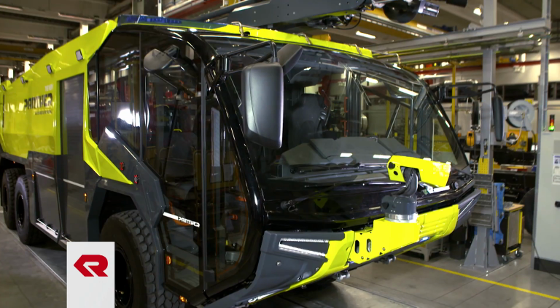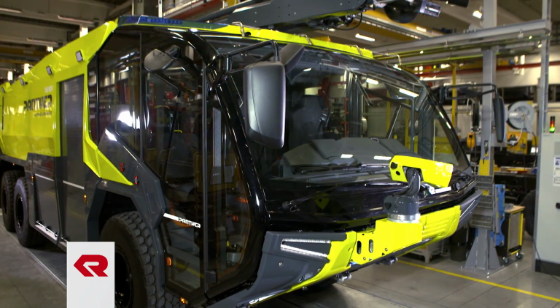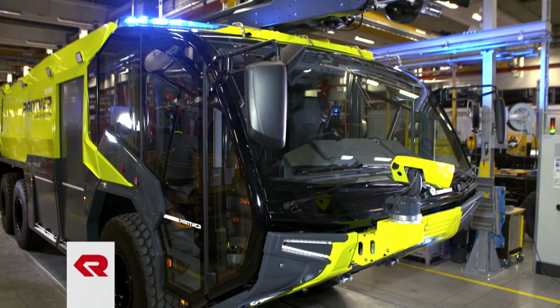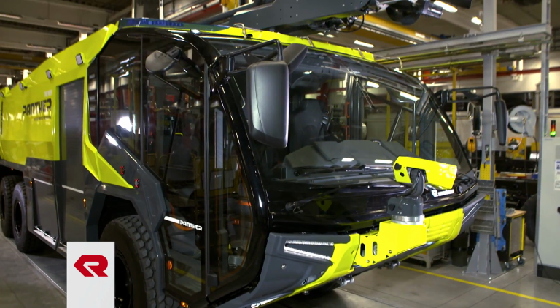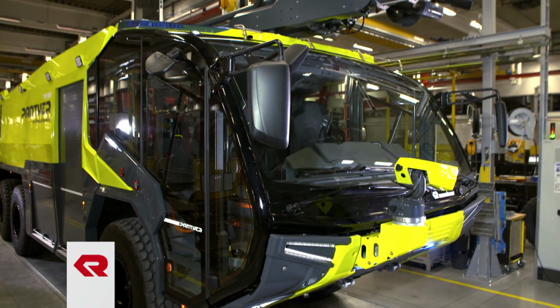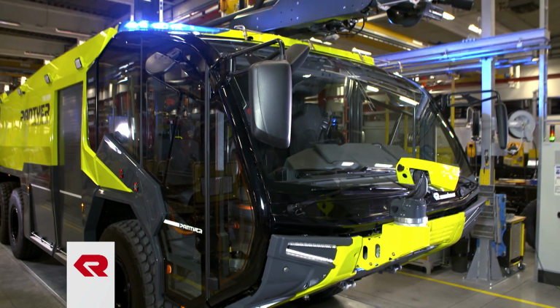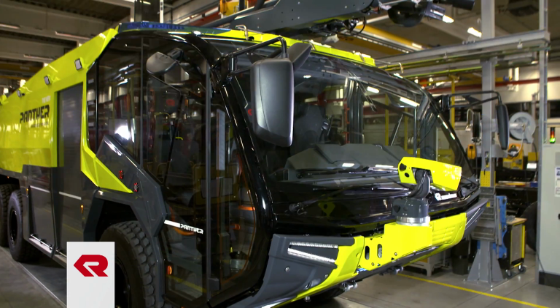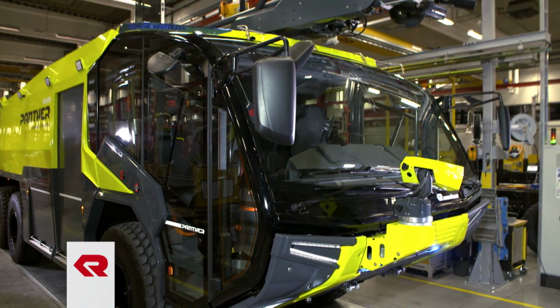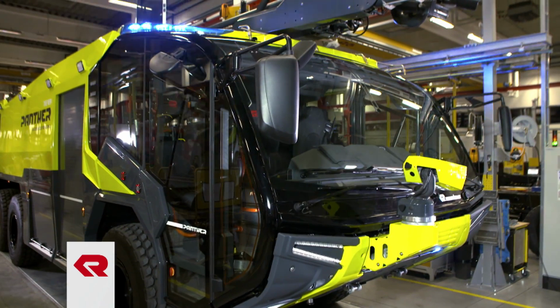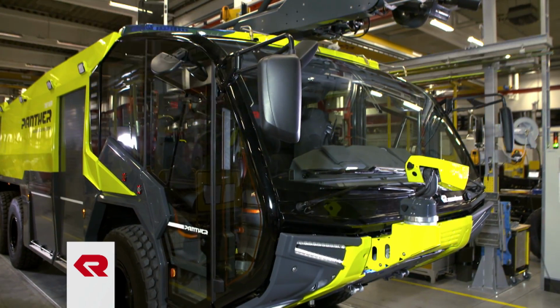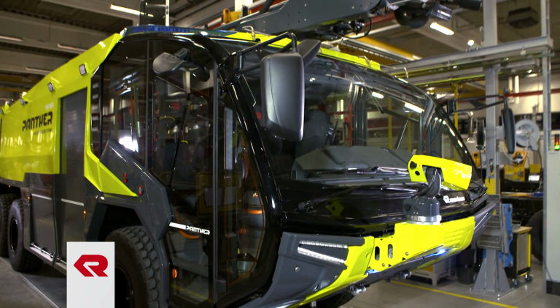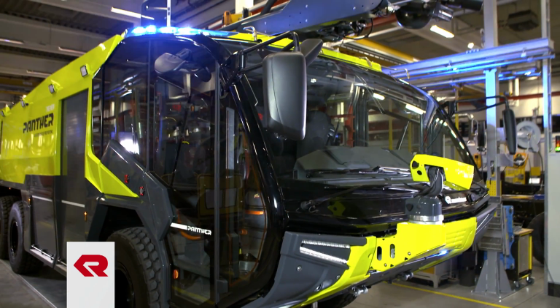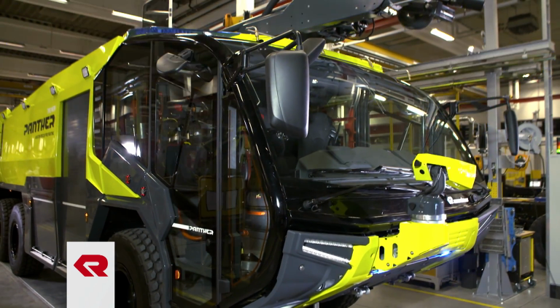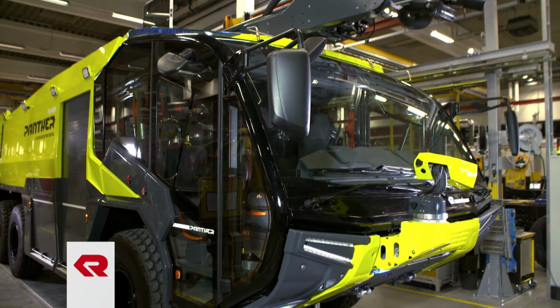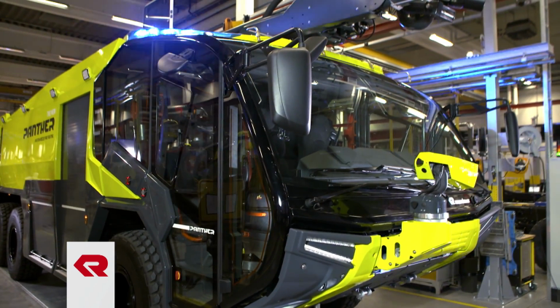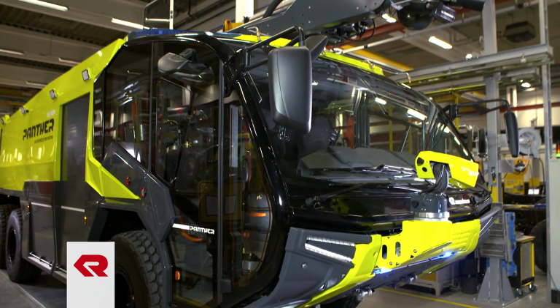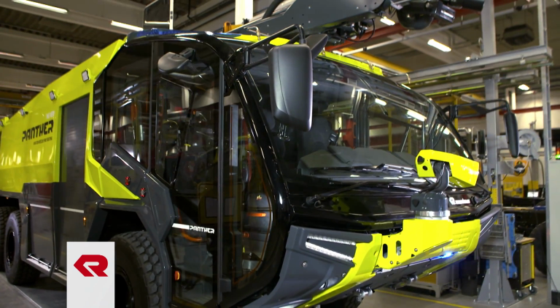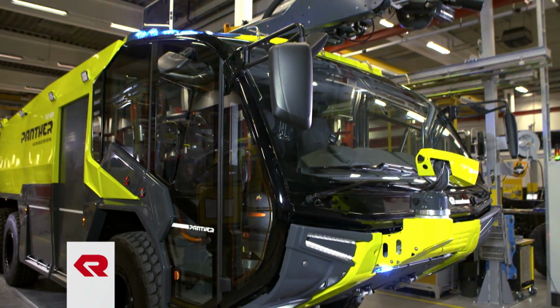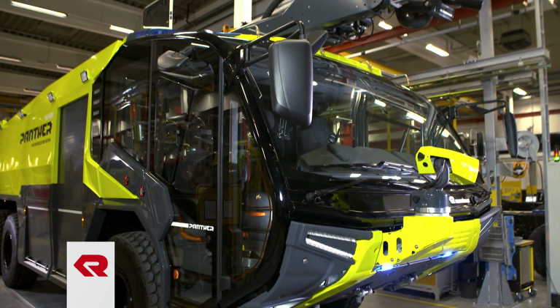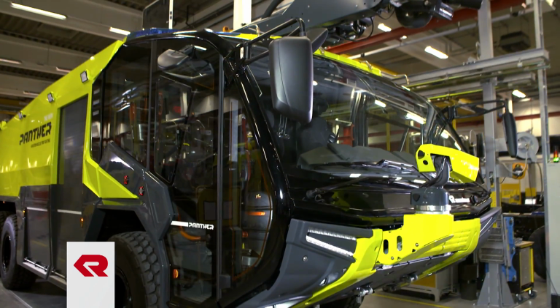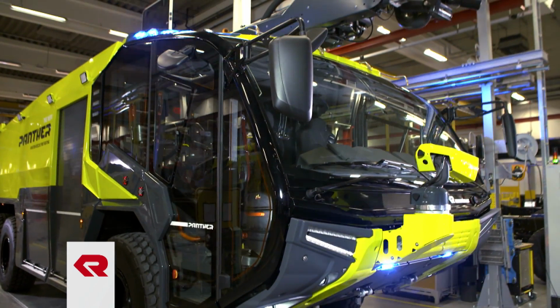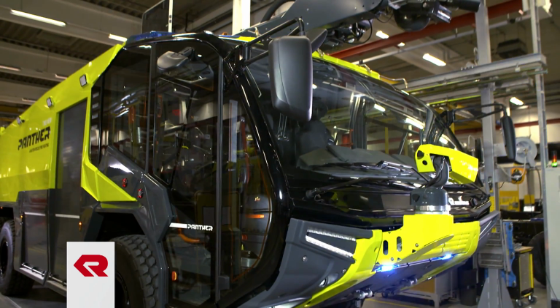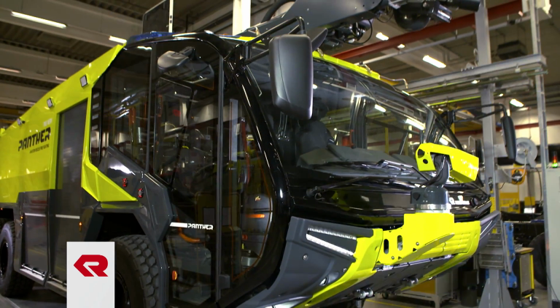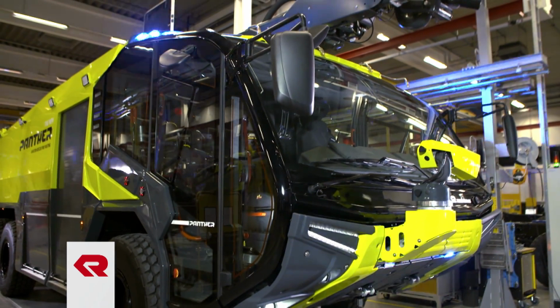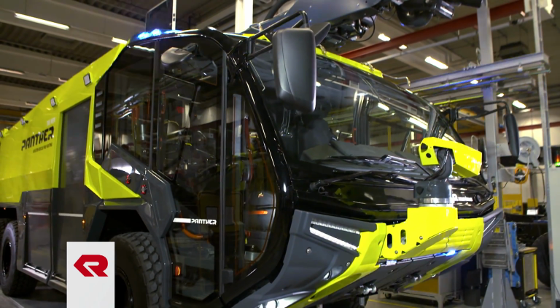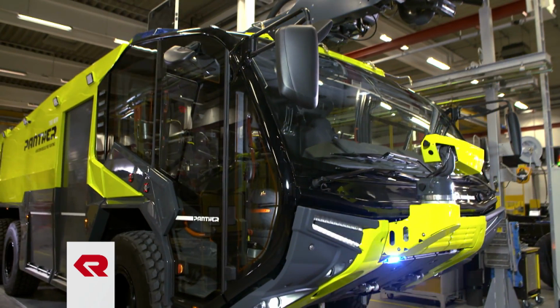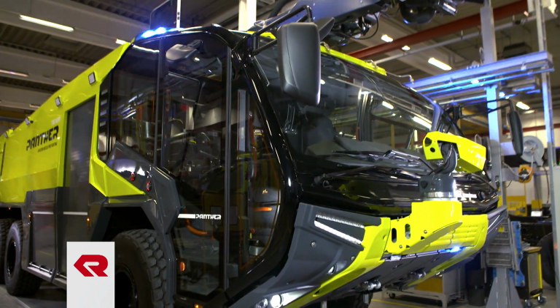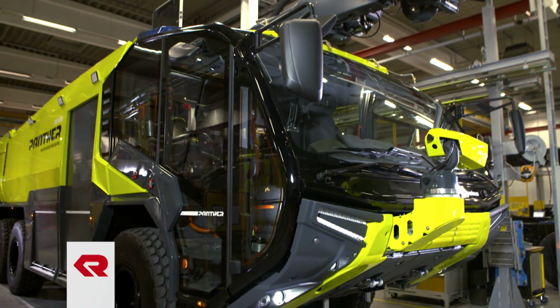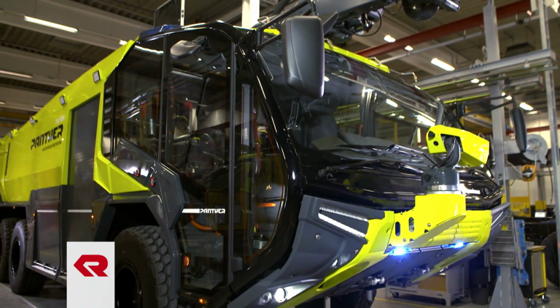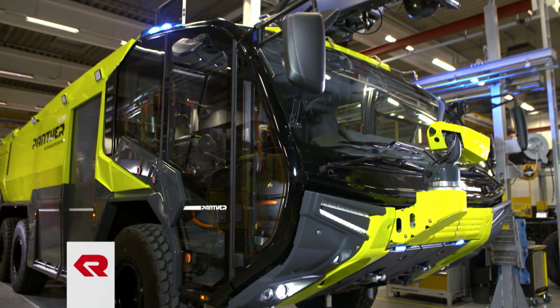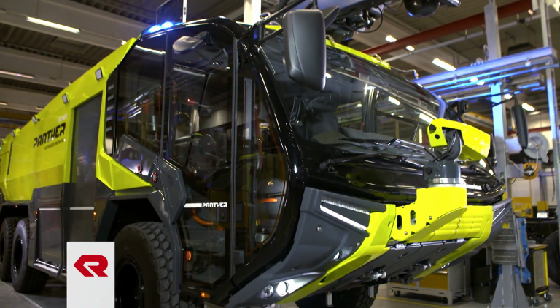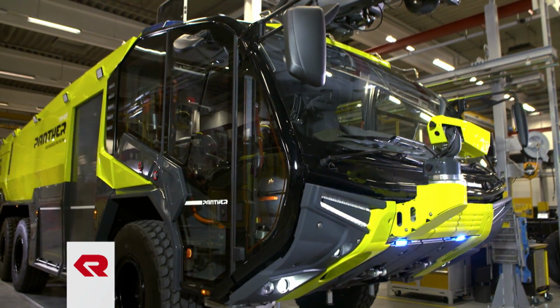Faster. Stronger. Safer. The new Panther from Rosenbauer.